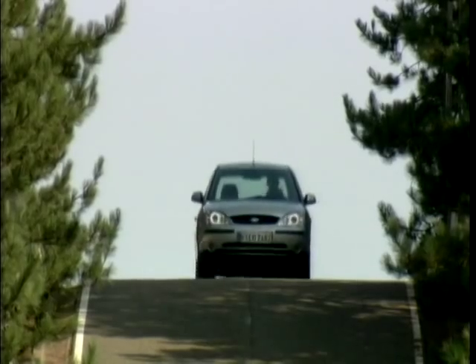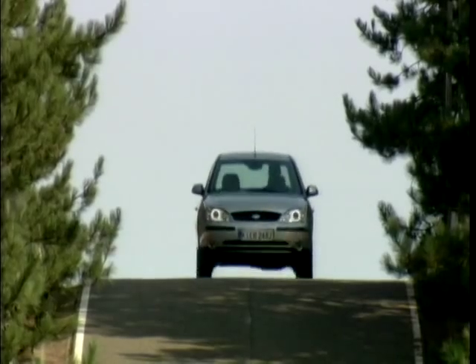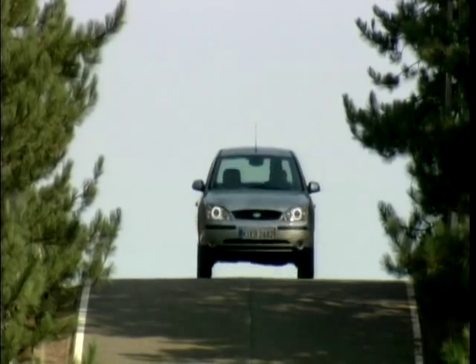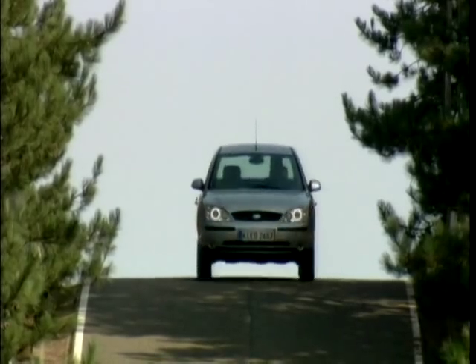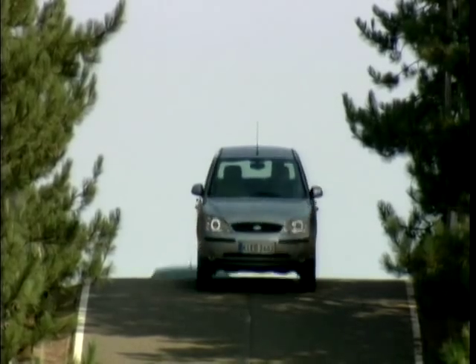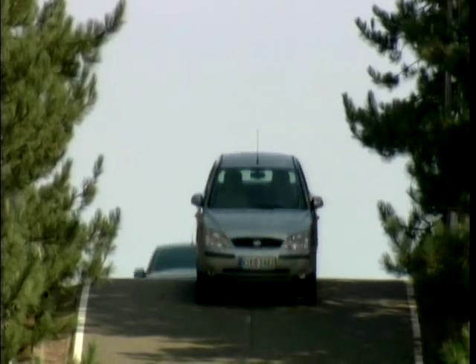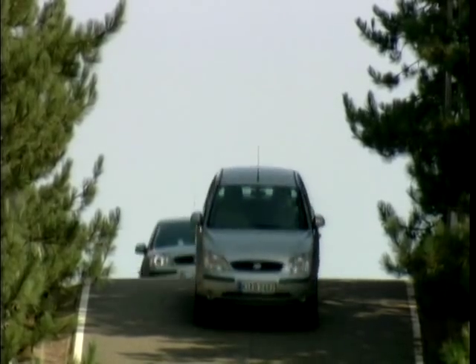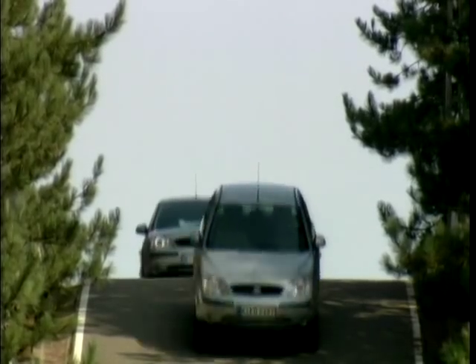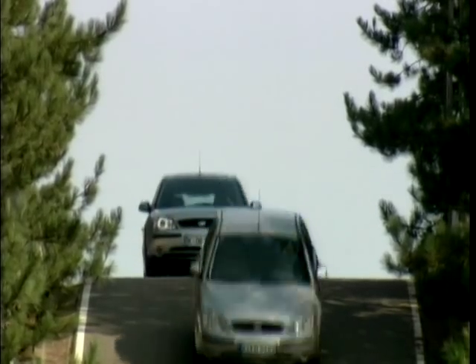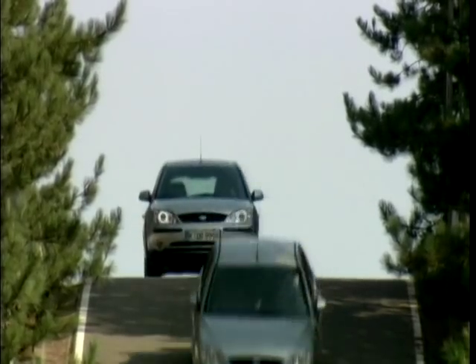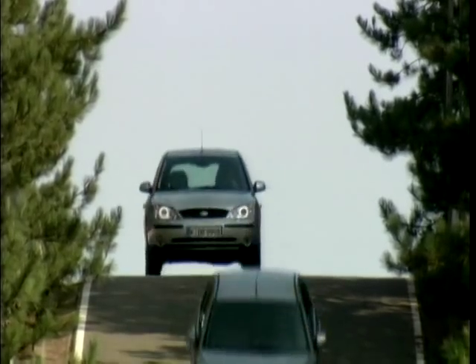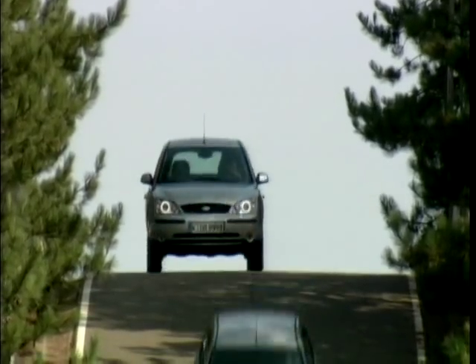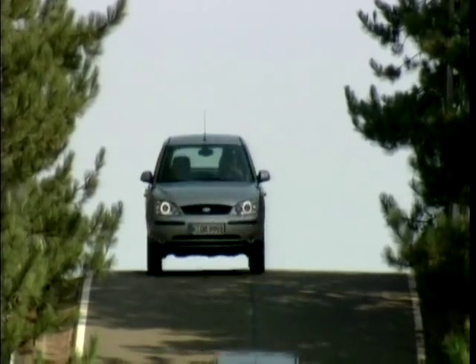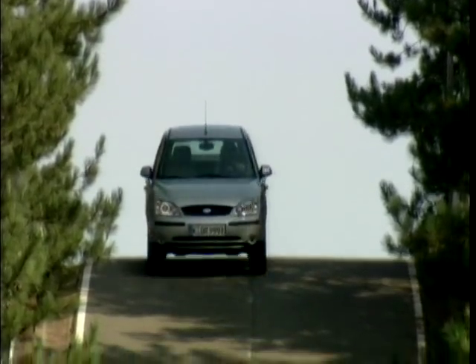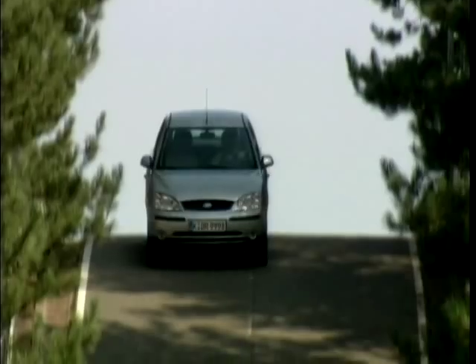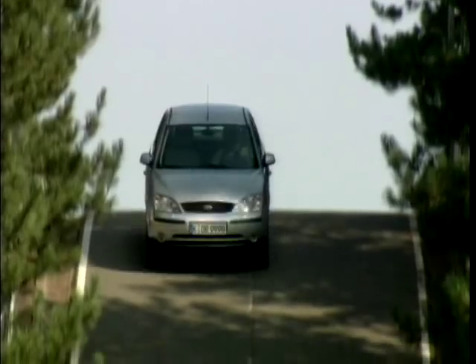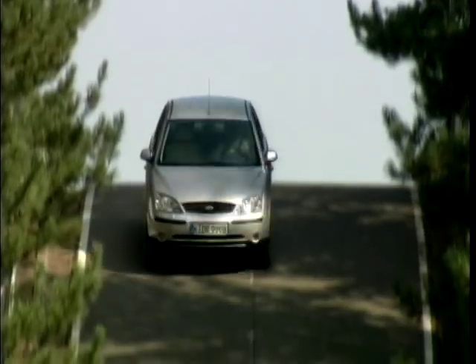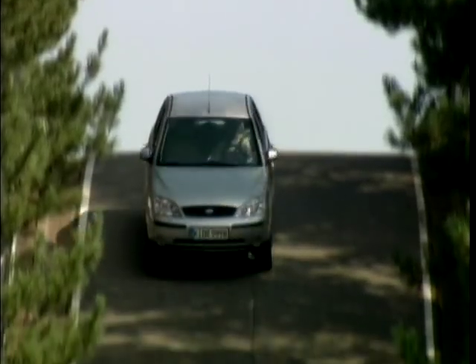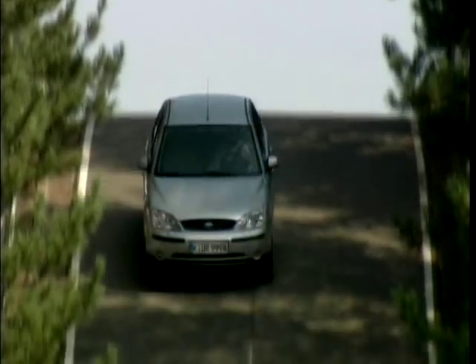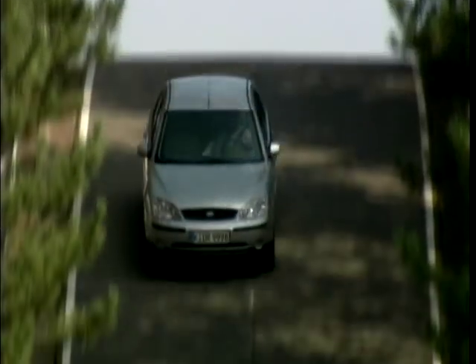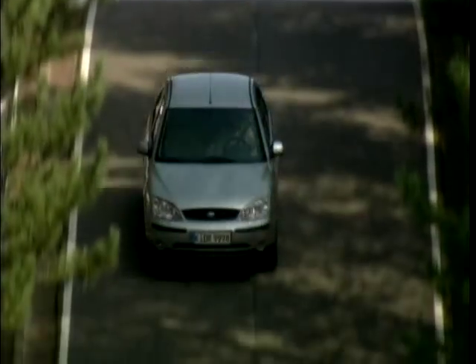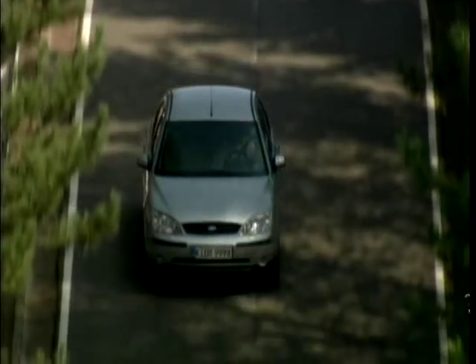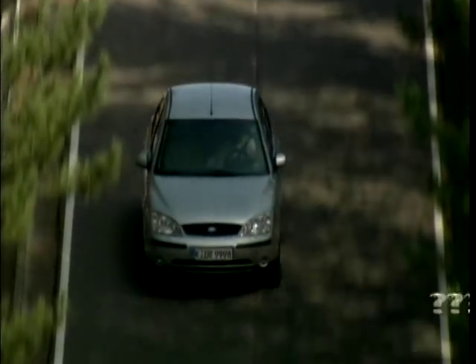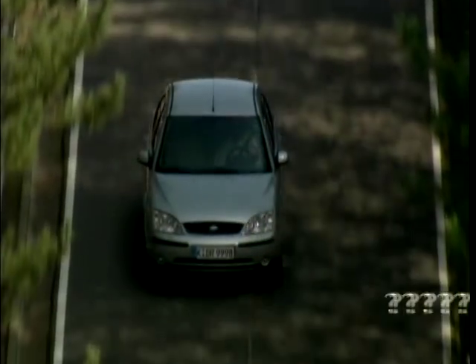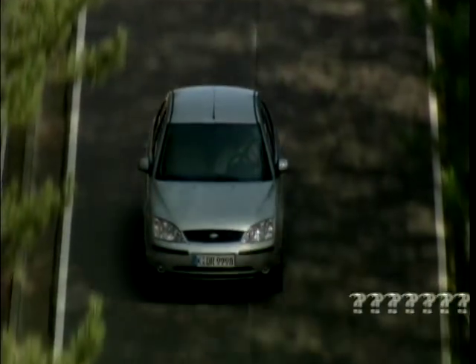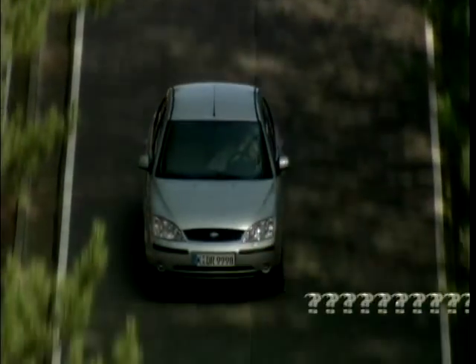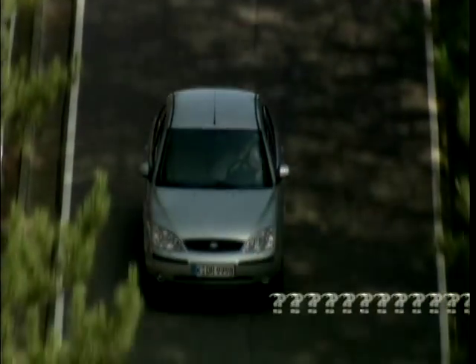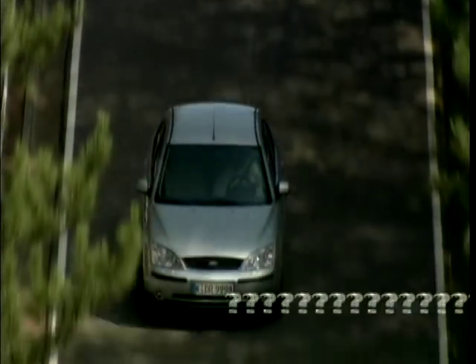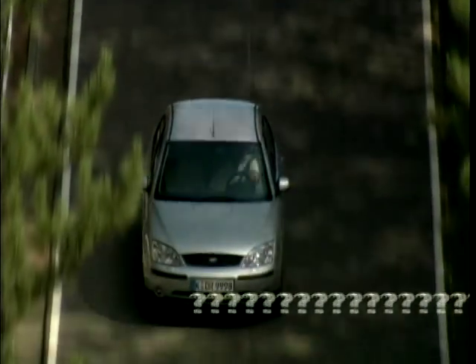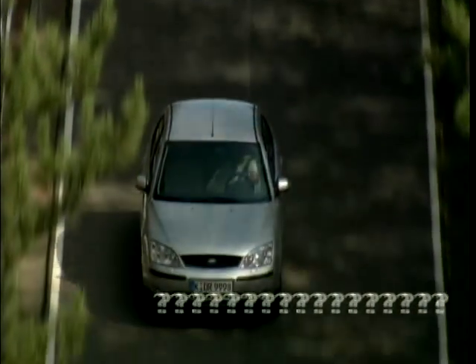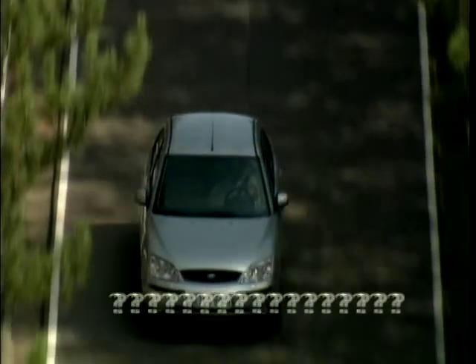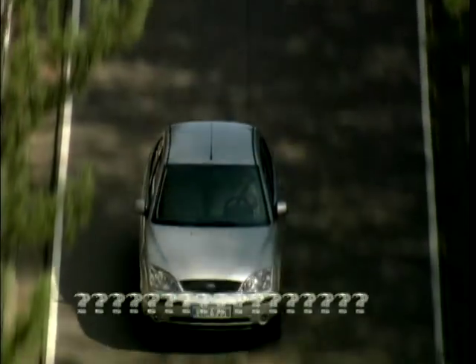On the next edition of MotorWeek, we check out the winners of the prestigious What Car? Car of the Year ceremony.